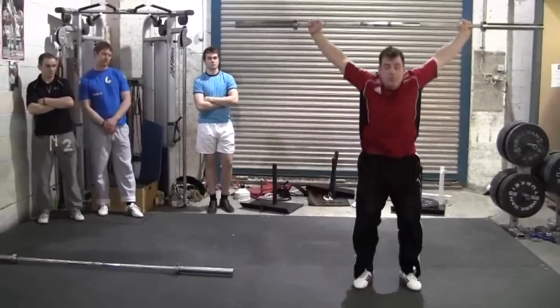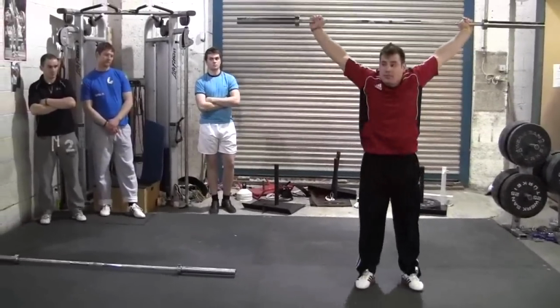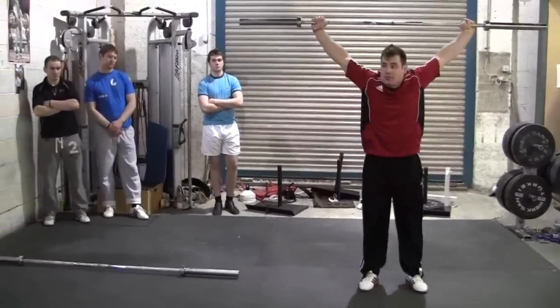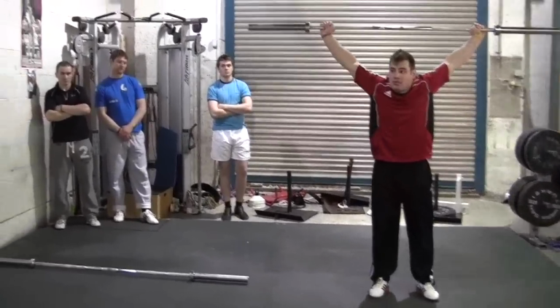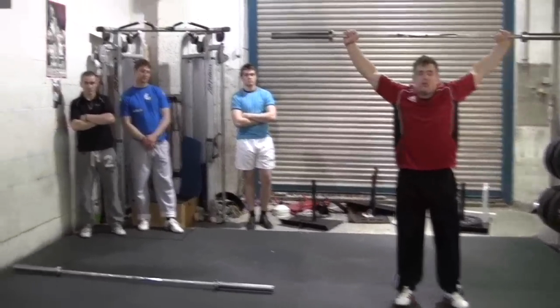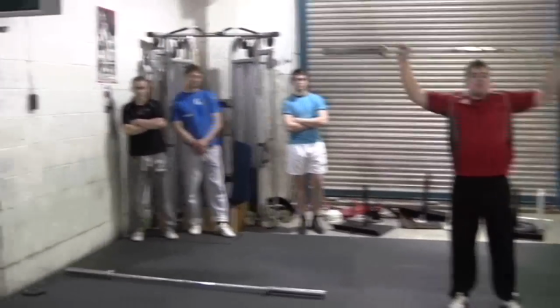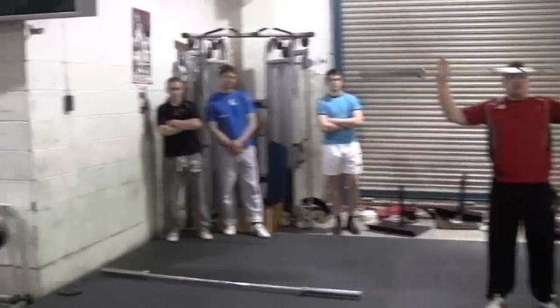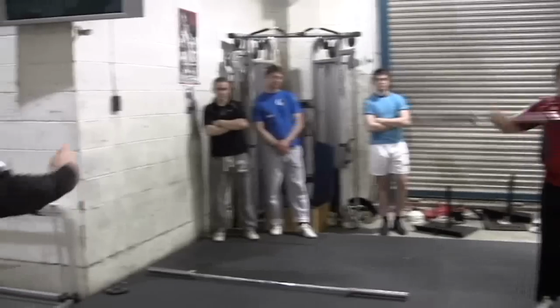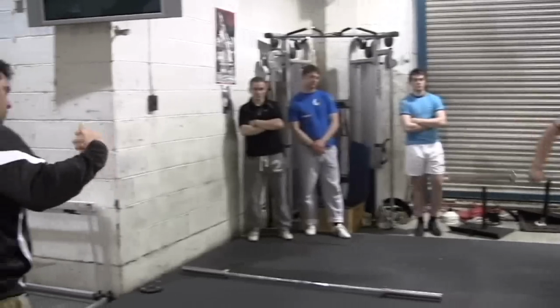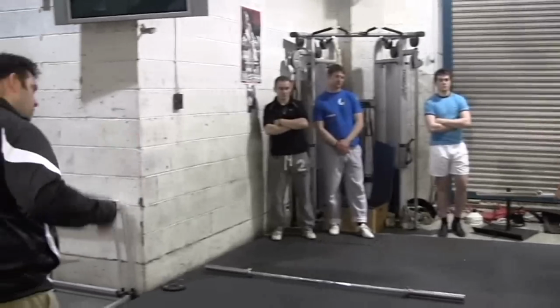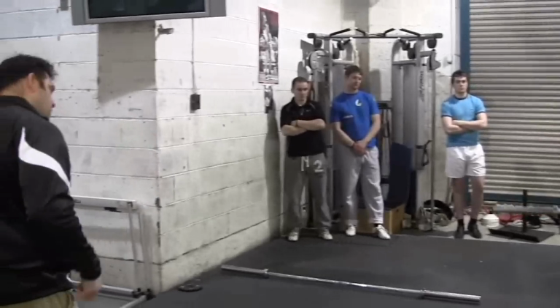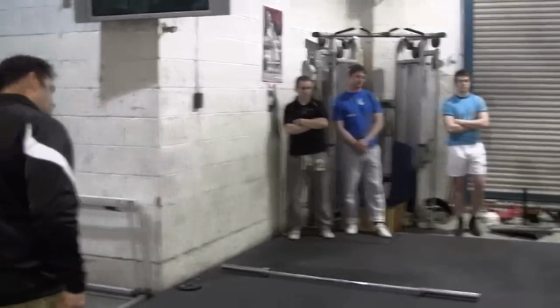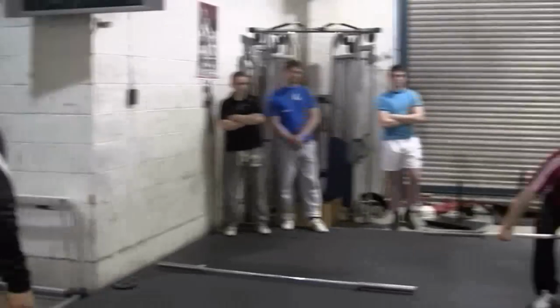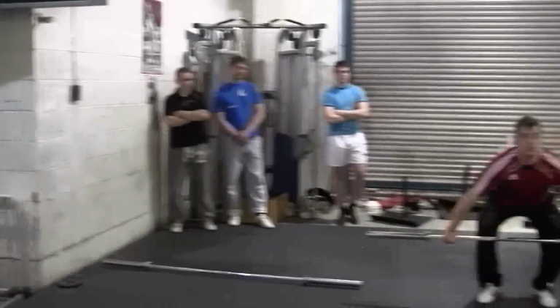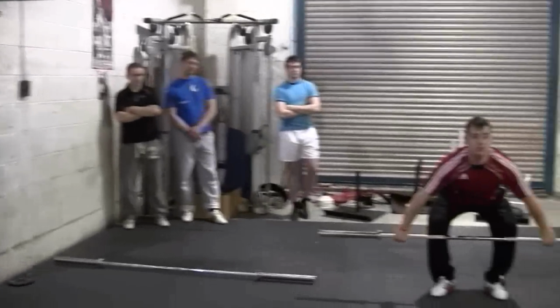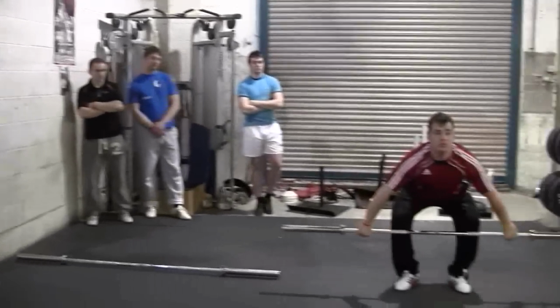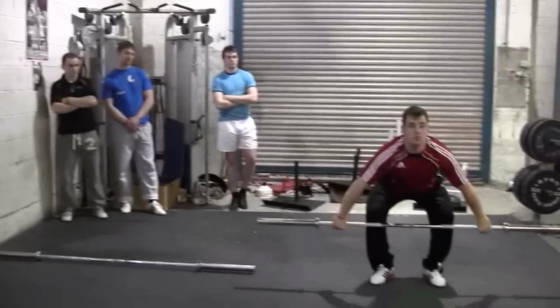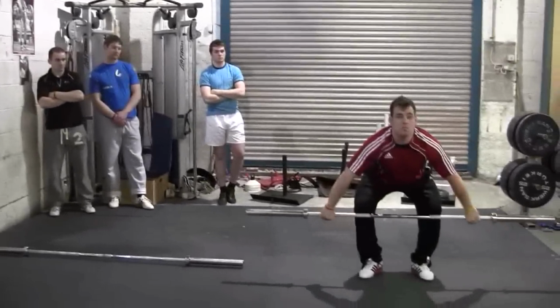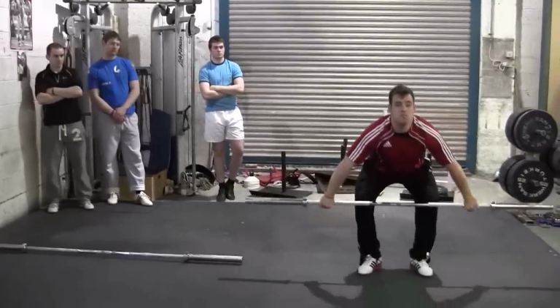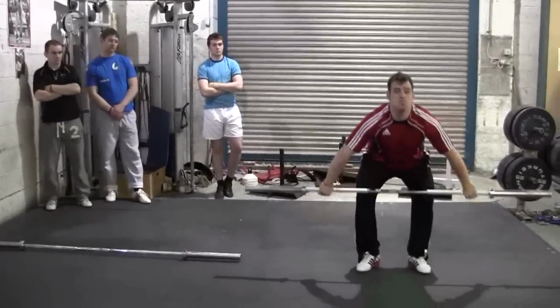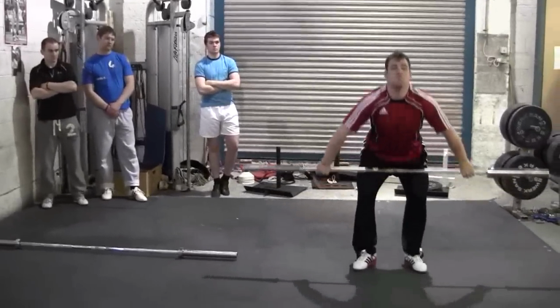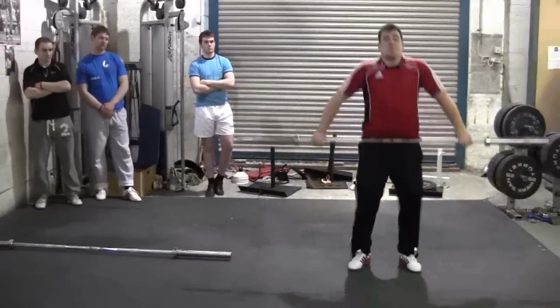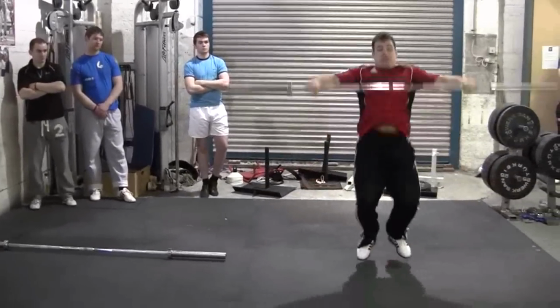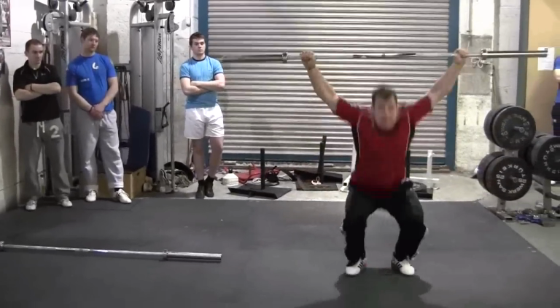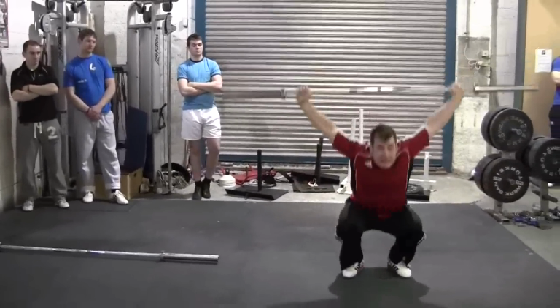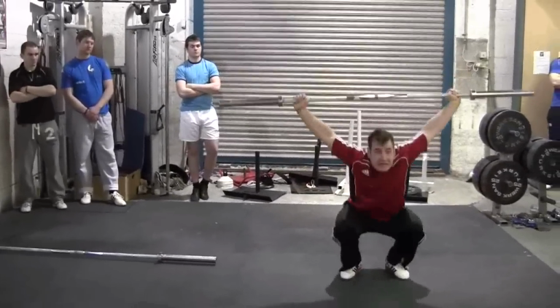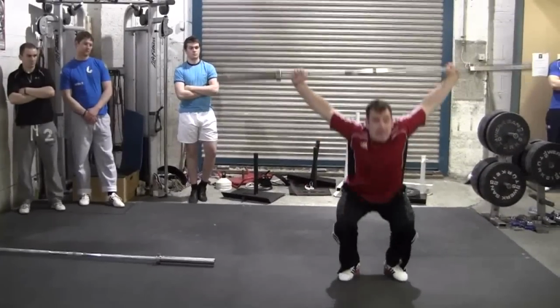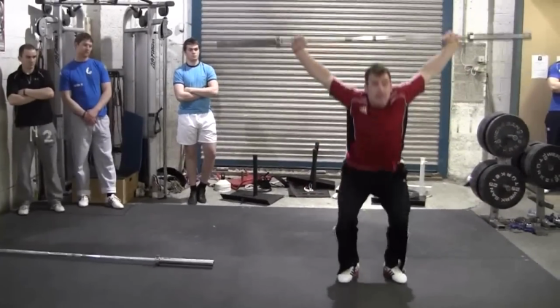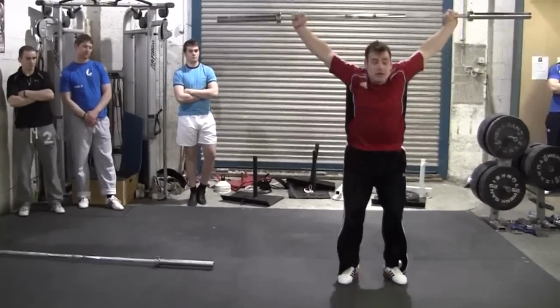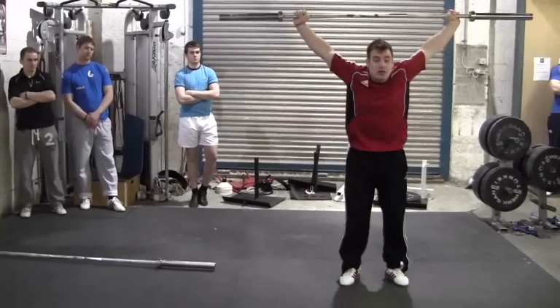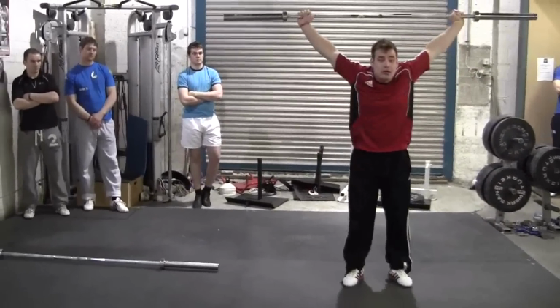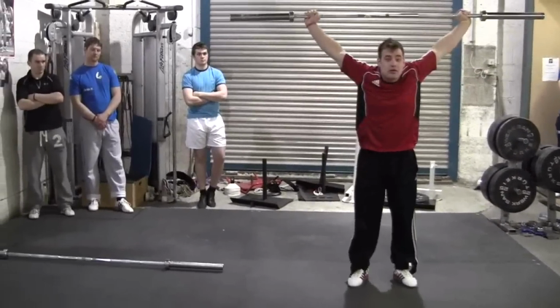Okay, one more time. Go, go, go. Start slow. Go, go, go. There you go. Okay.